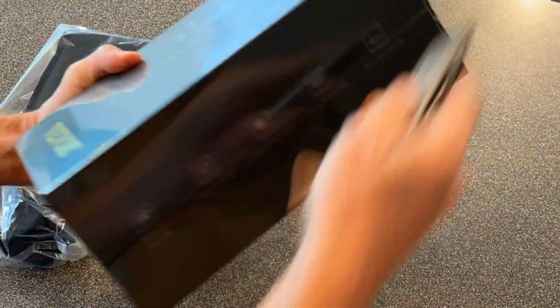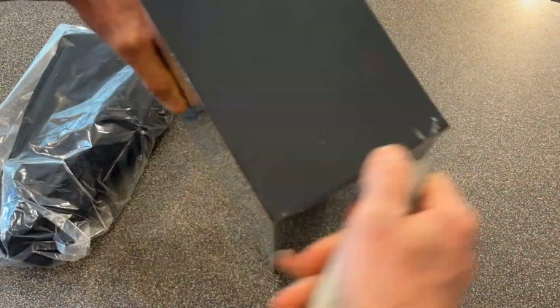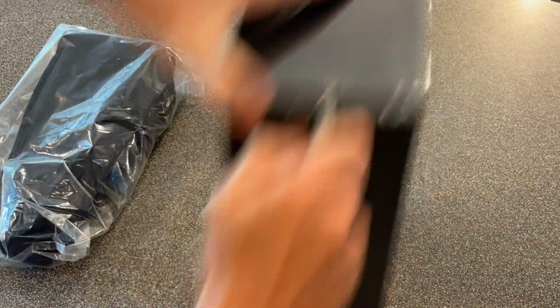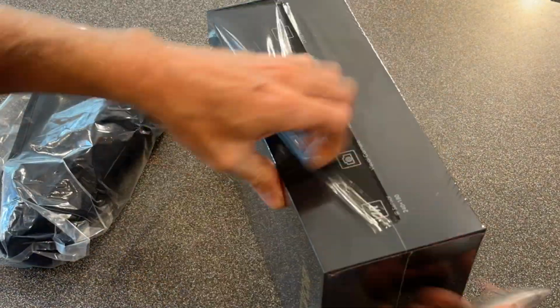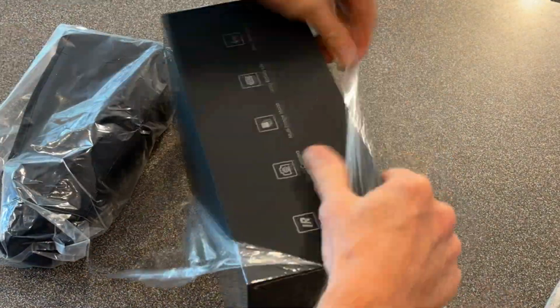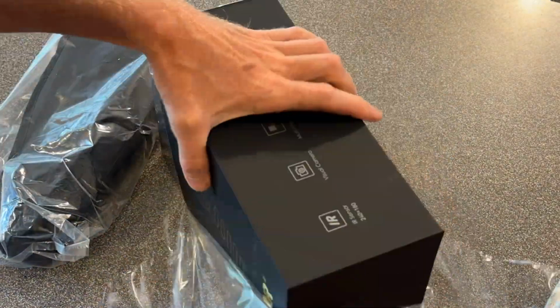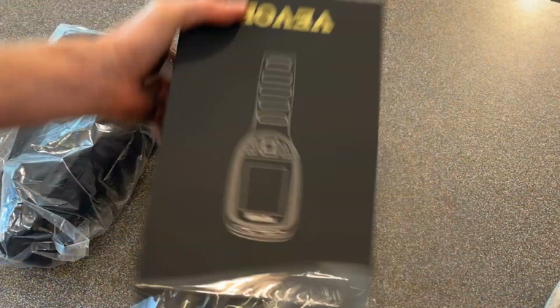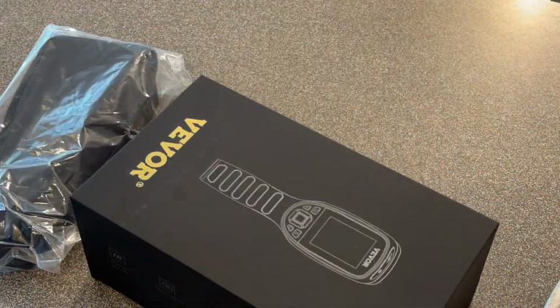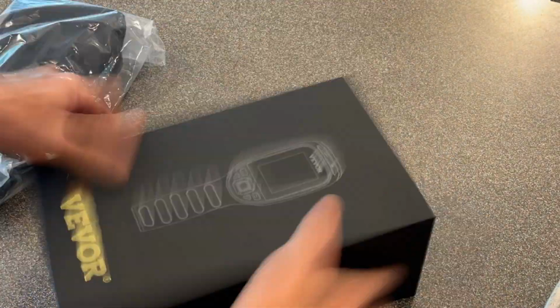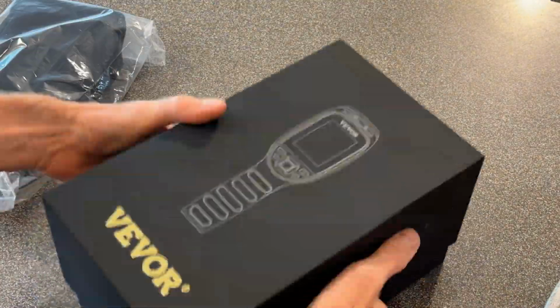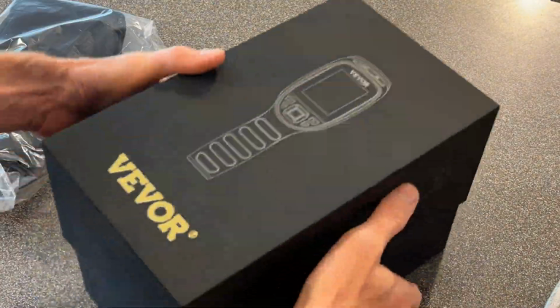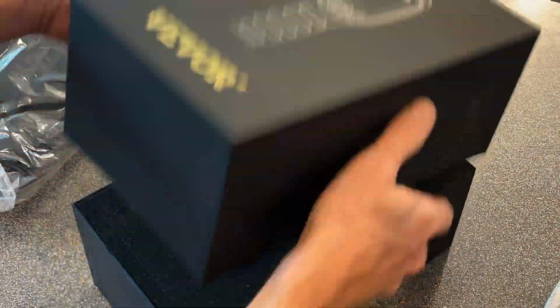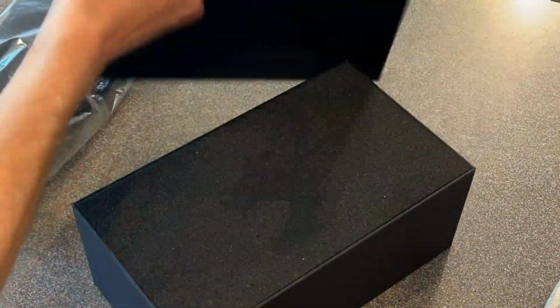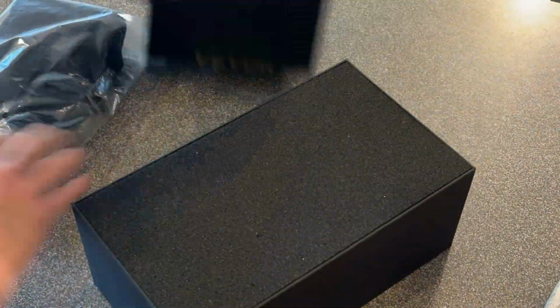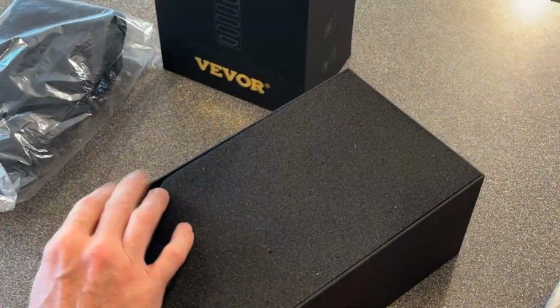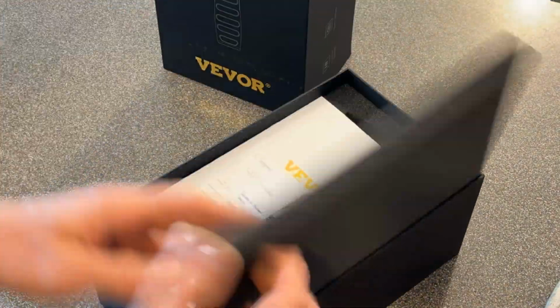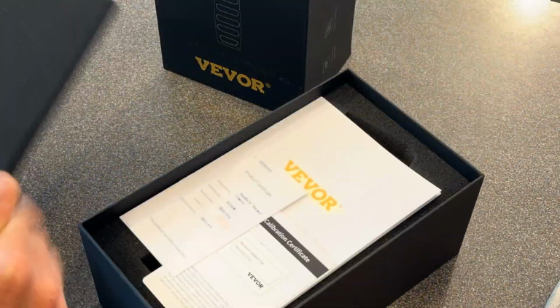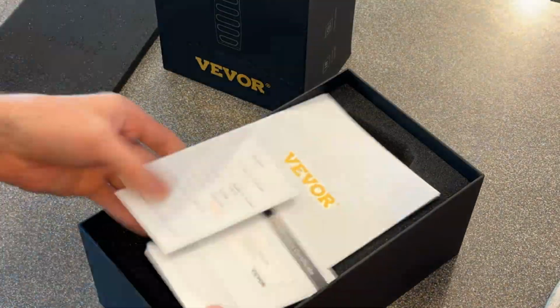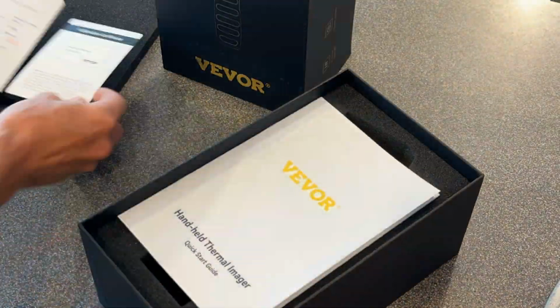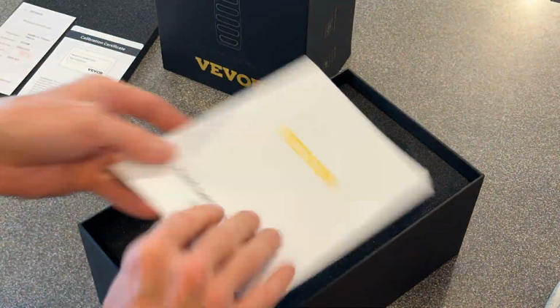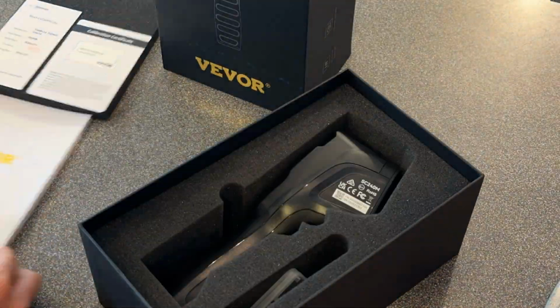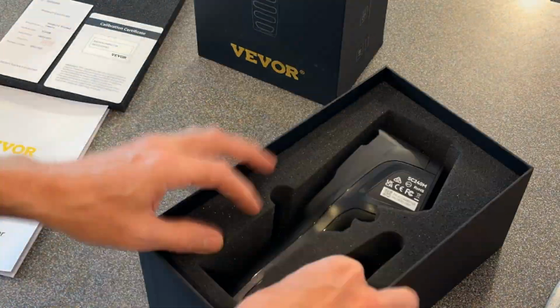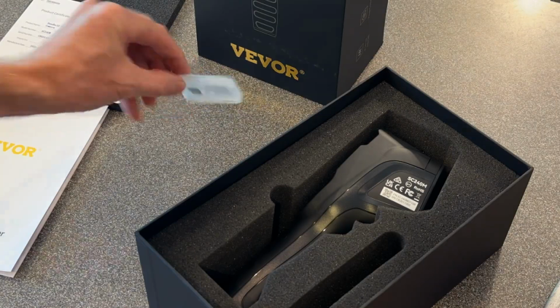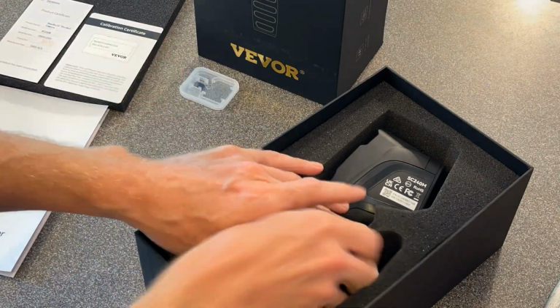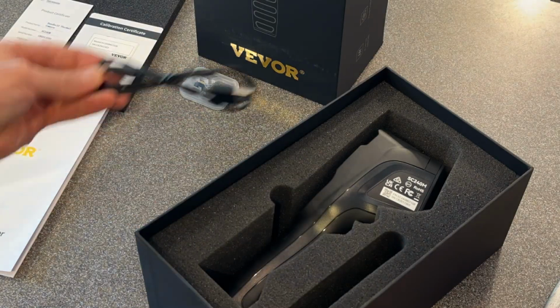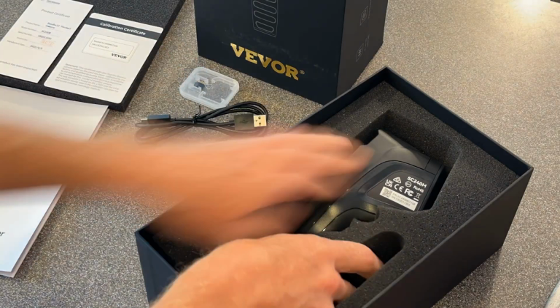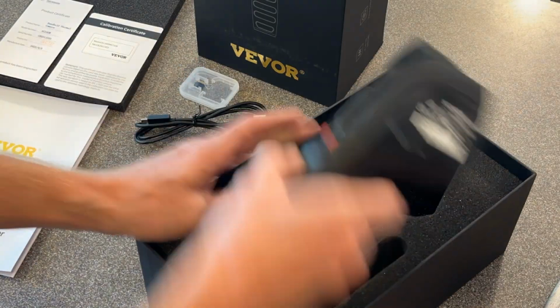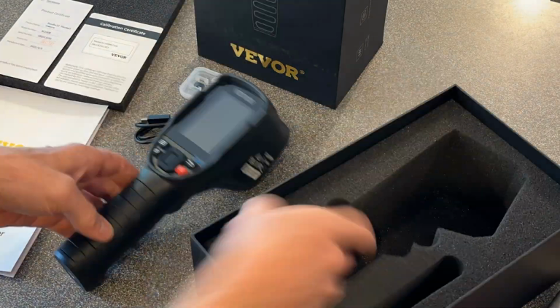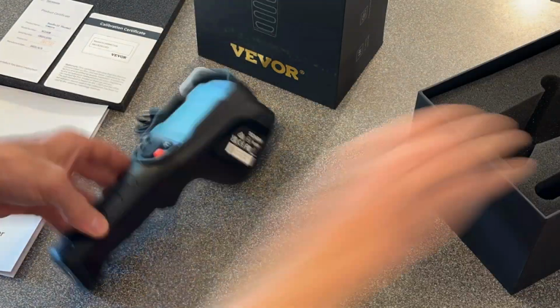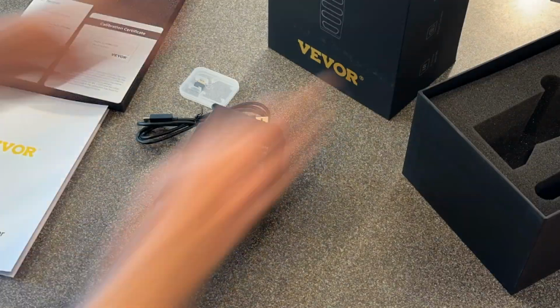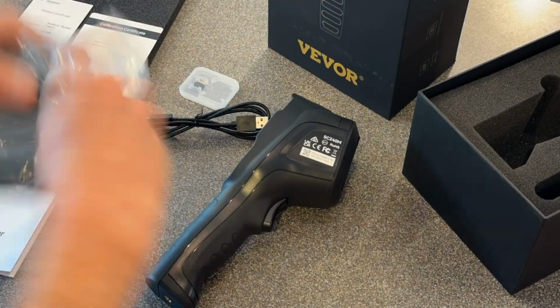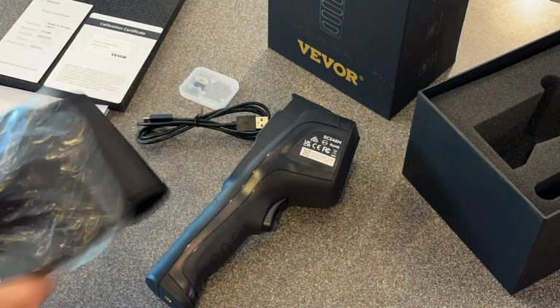Welcome back to the 6th Gear Garage. Today we'll be taking a look at the Vever Thermal Imaging Camera.